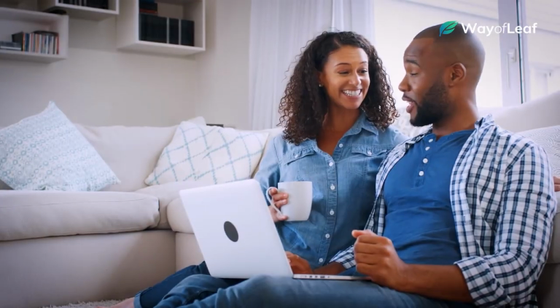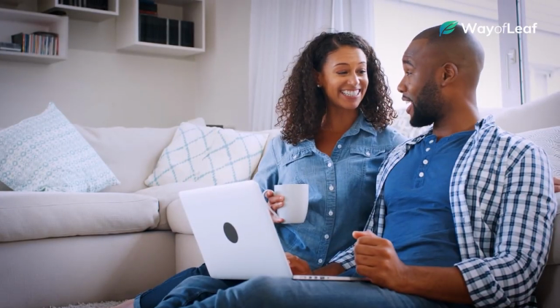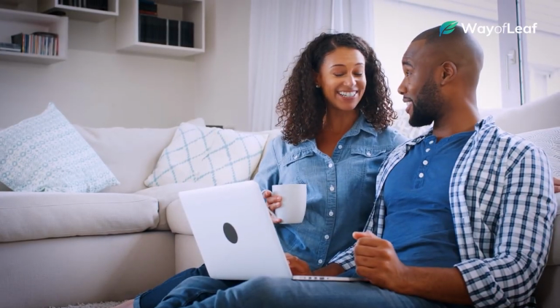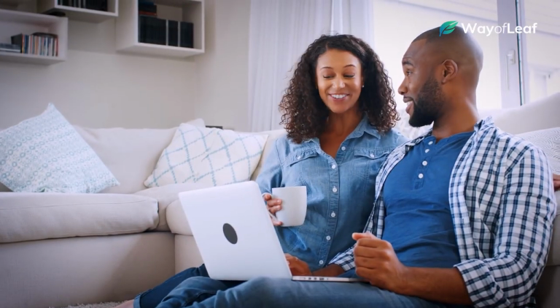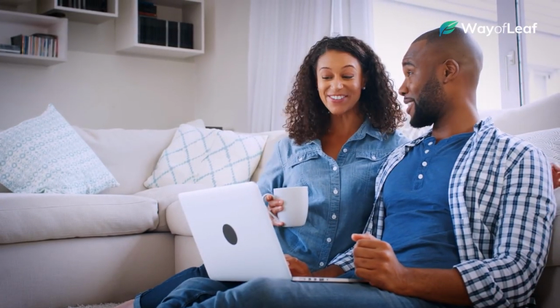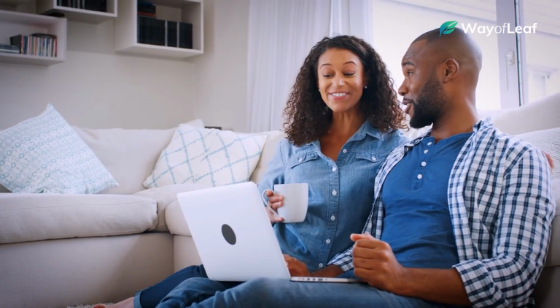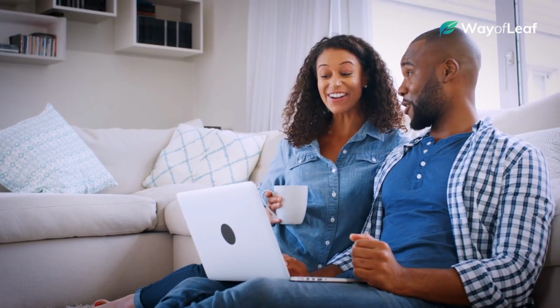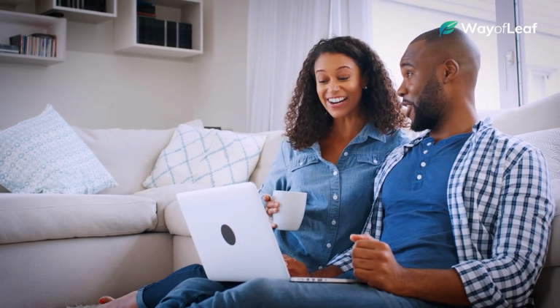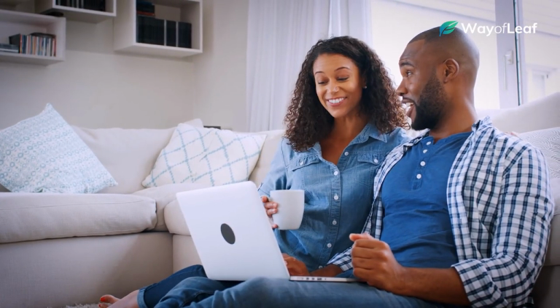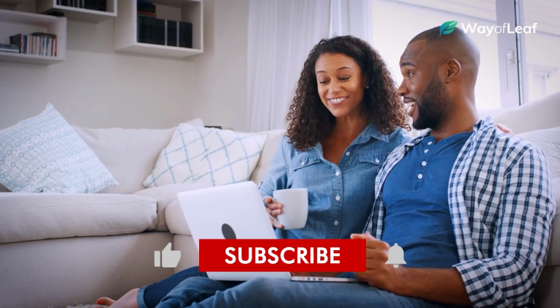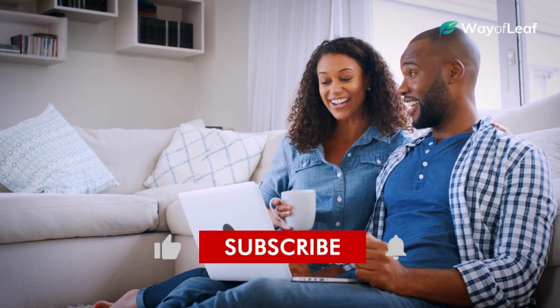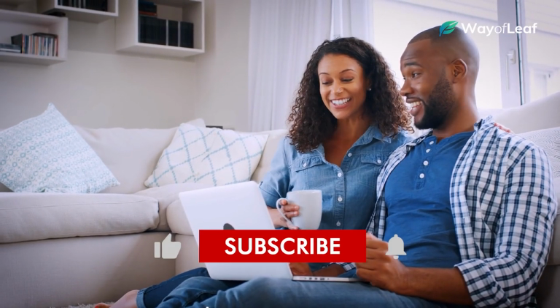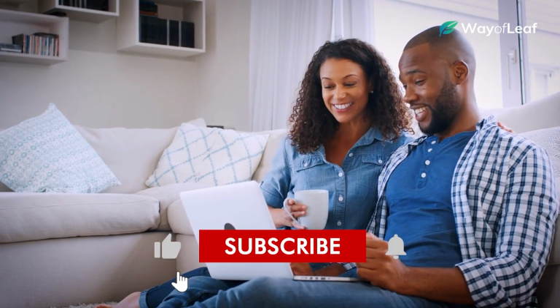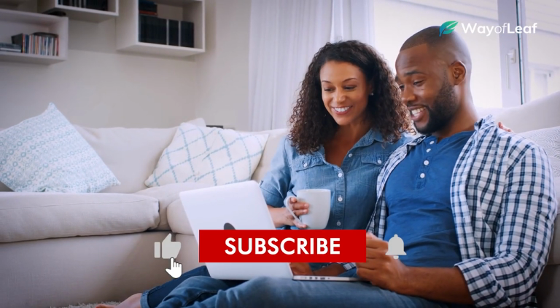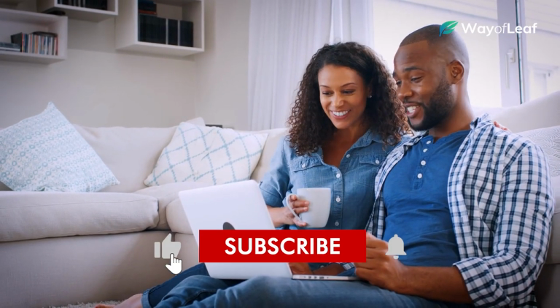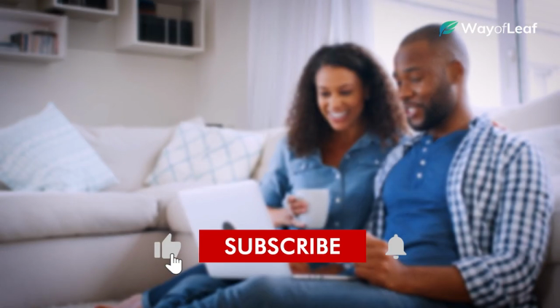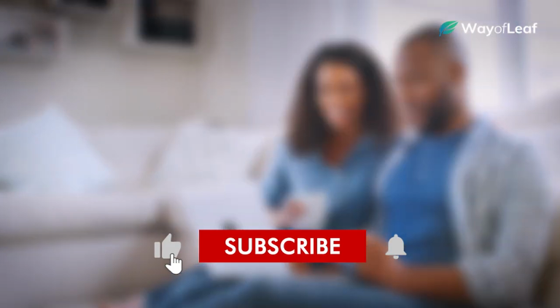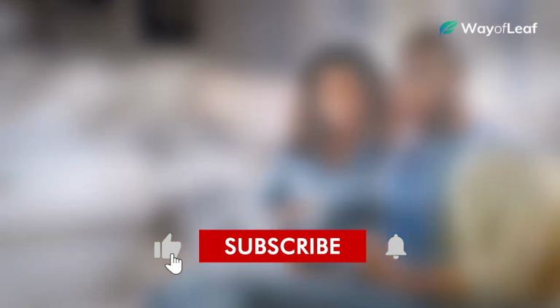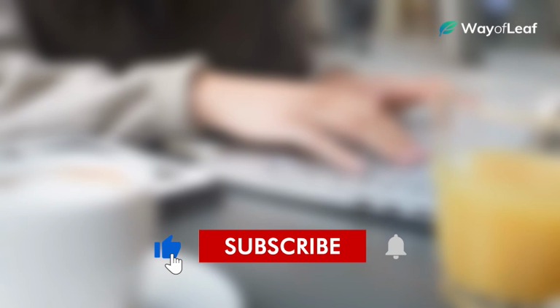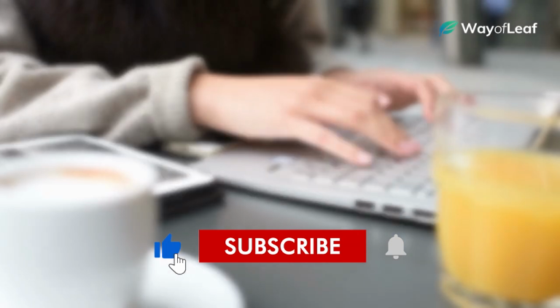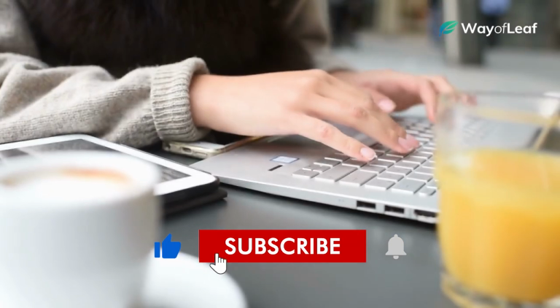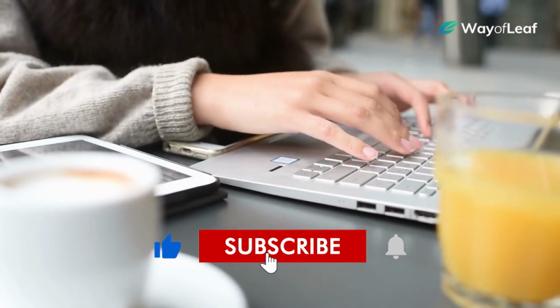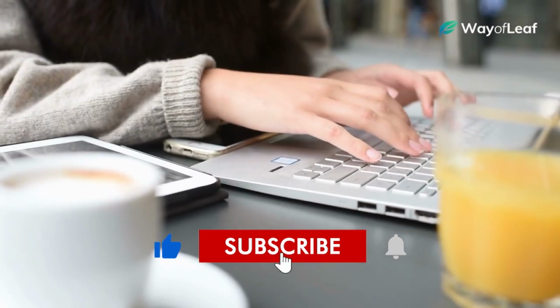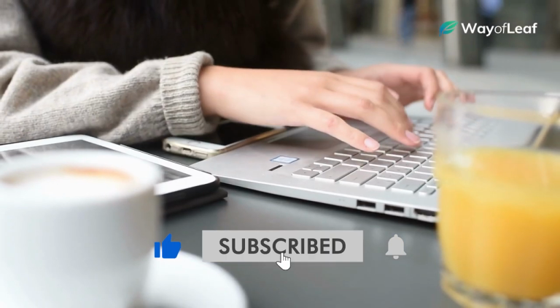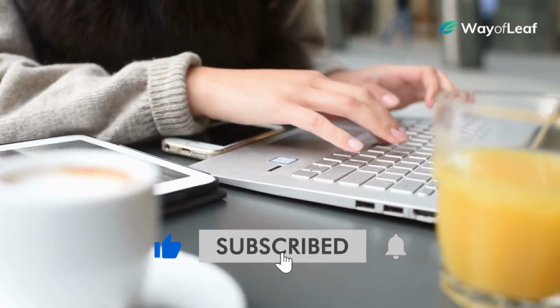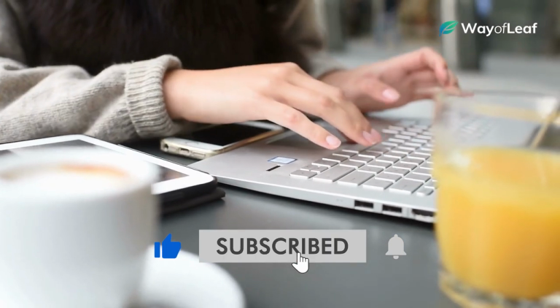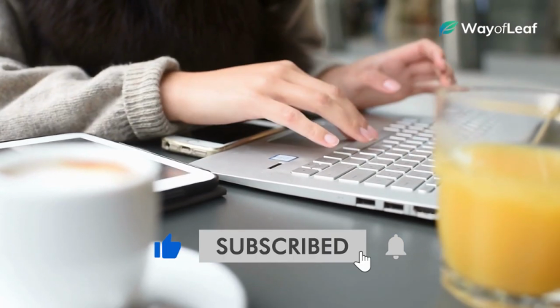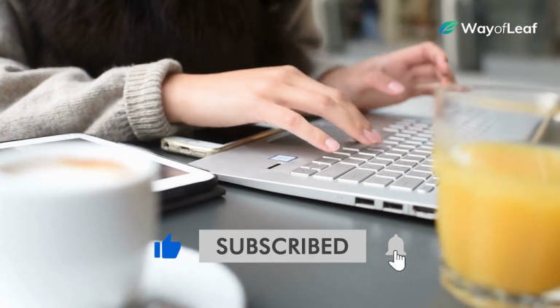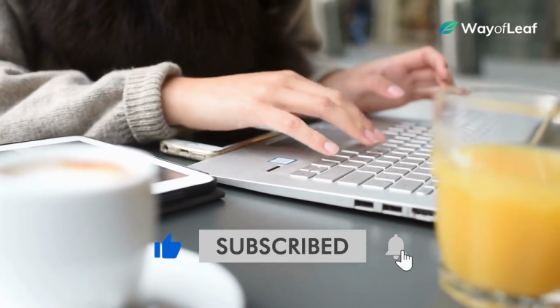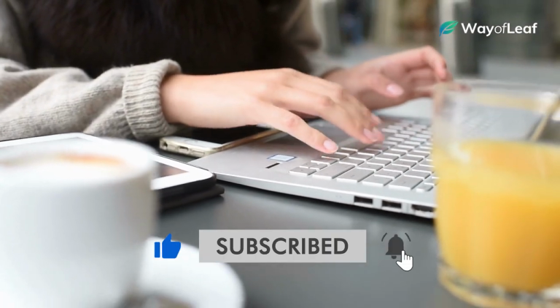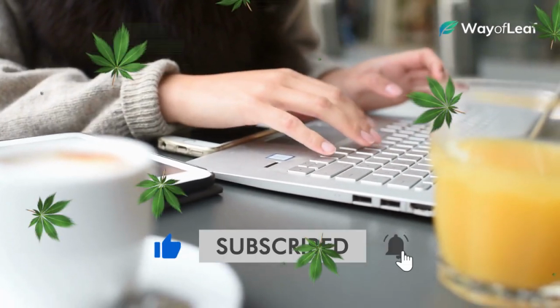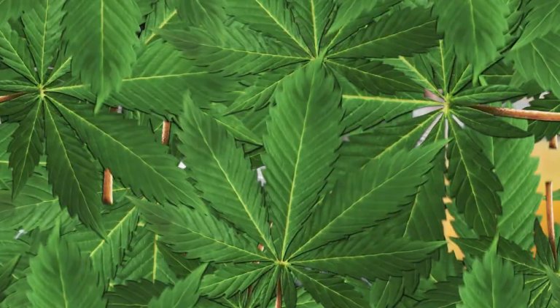And of course, if you enjoyed this video and found it helpful, don't forget to subscribe and hit that like button.